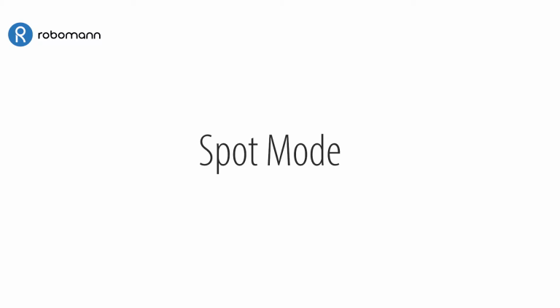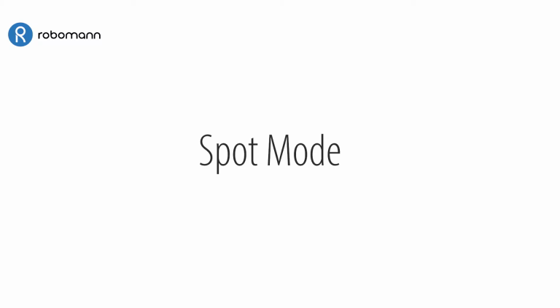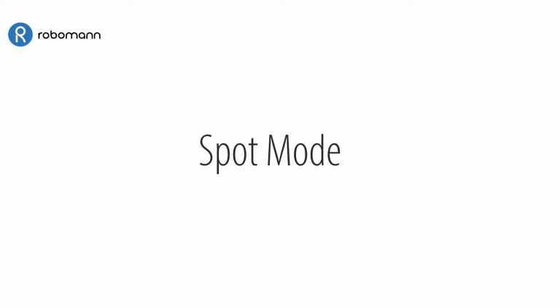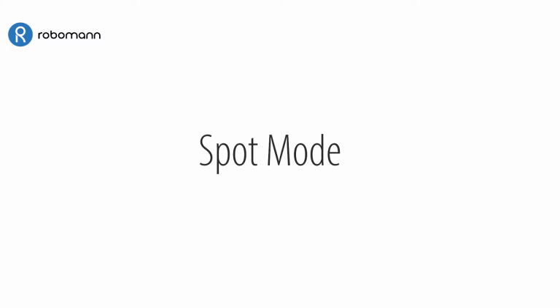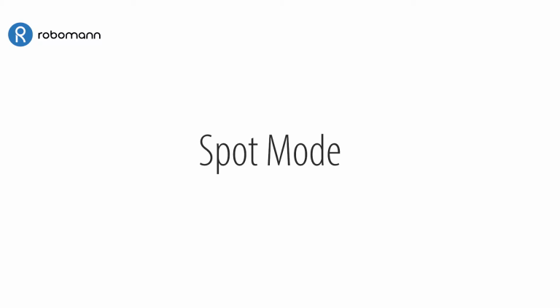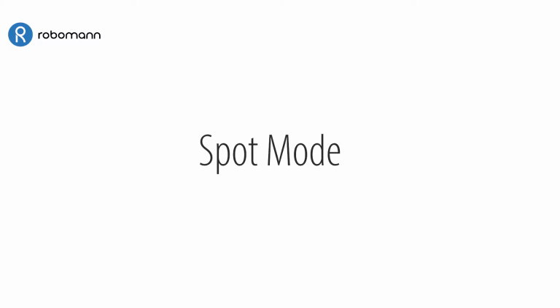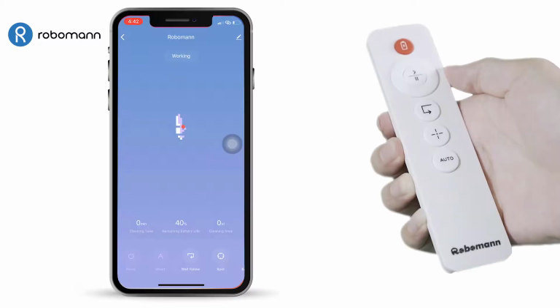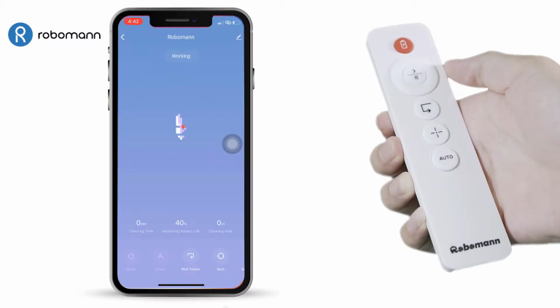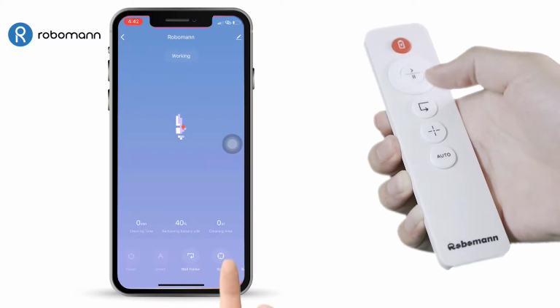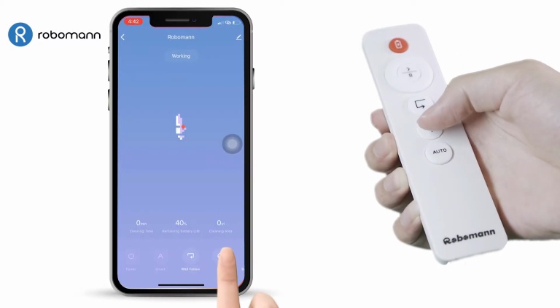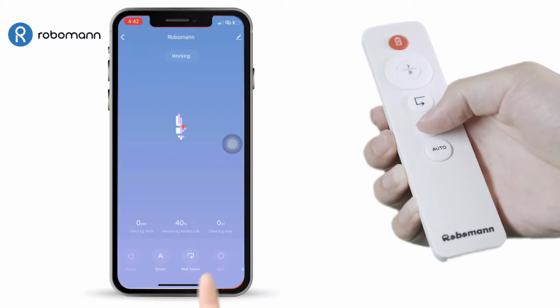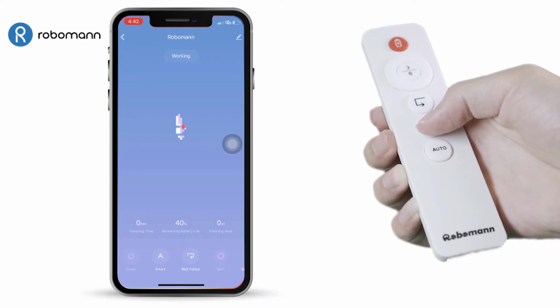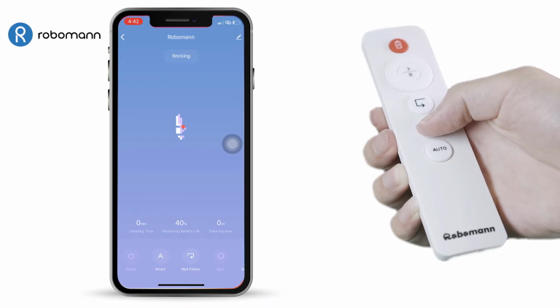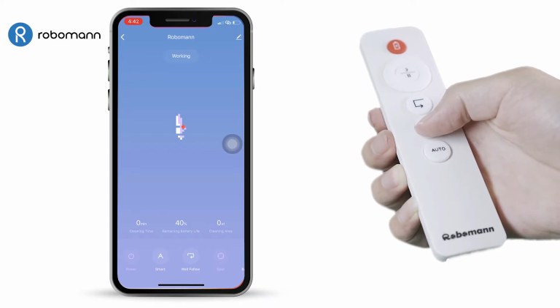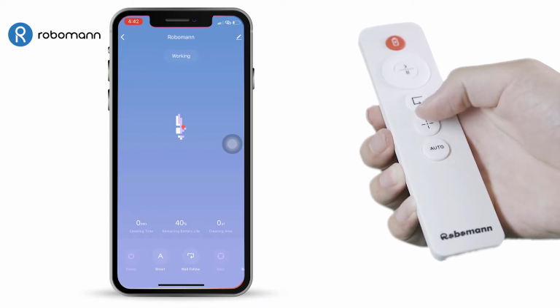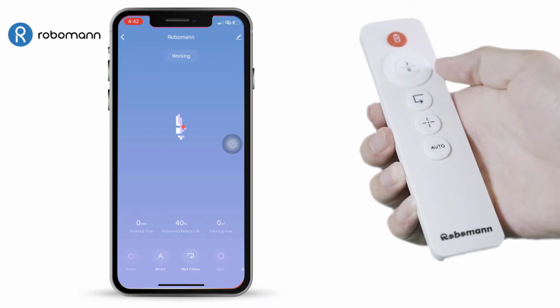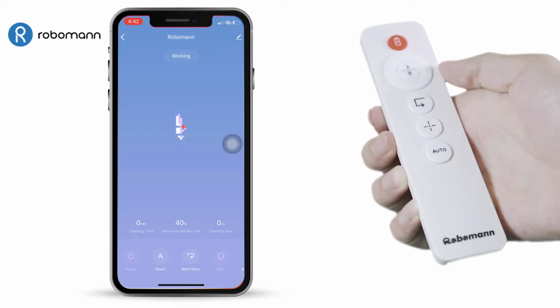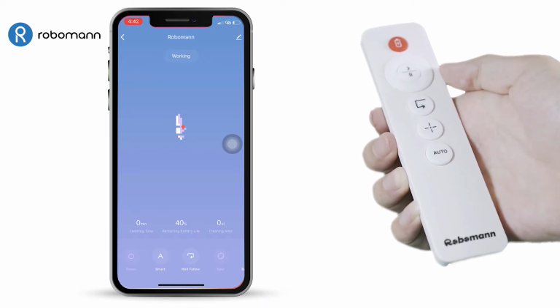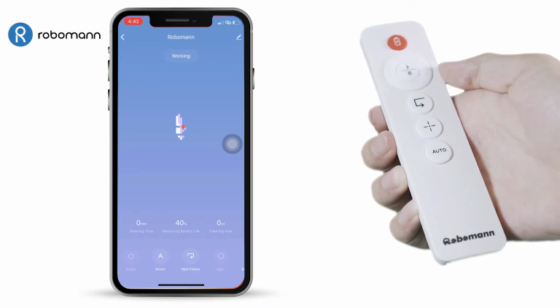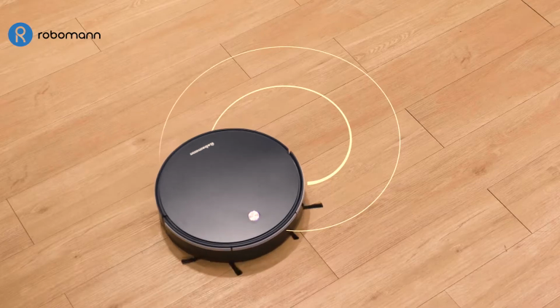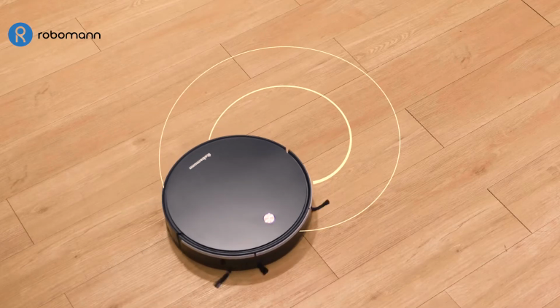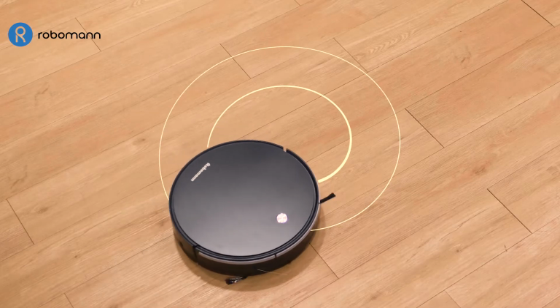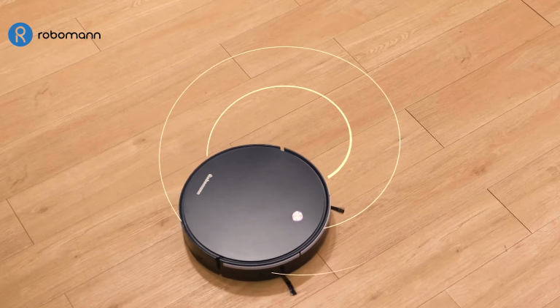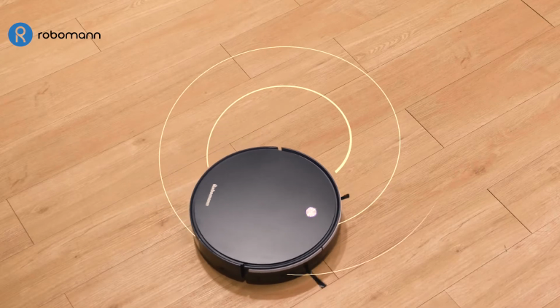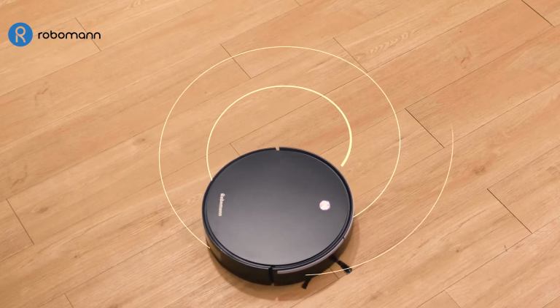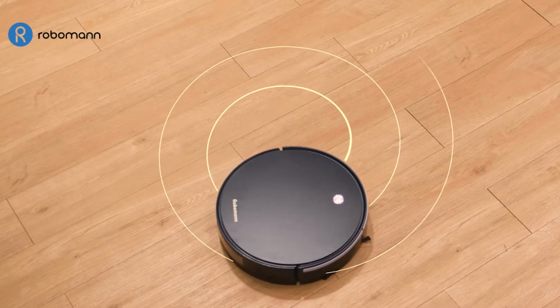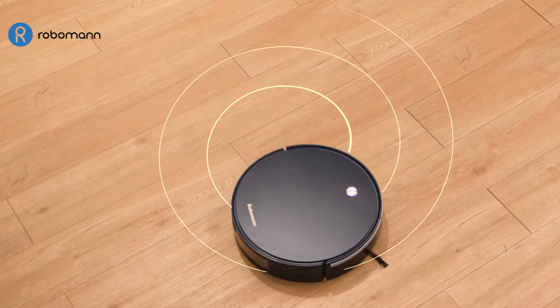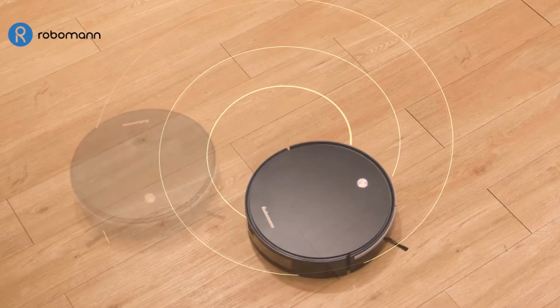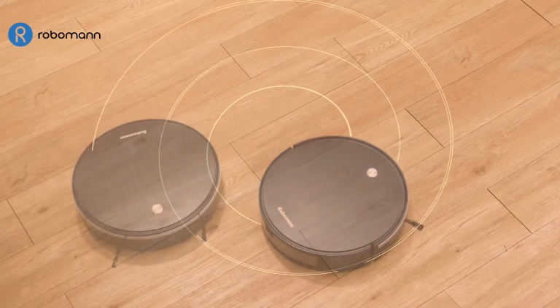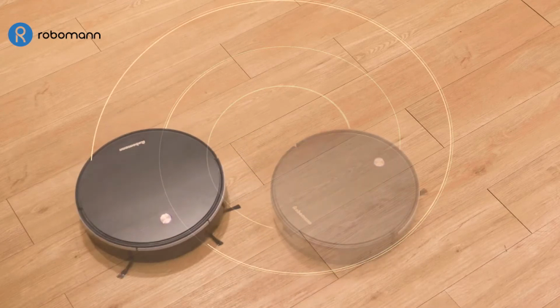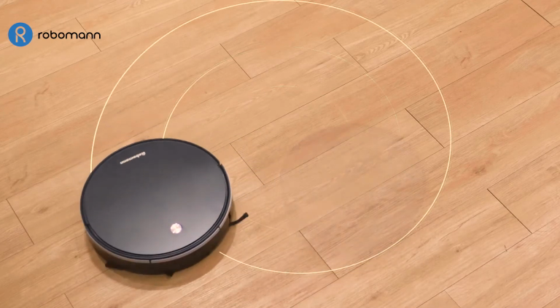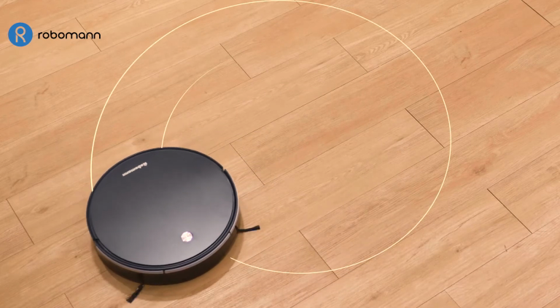Spot Mode. In Spot Mode, RoboMan 380 will specifically target the spot you want cleaned.